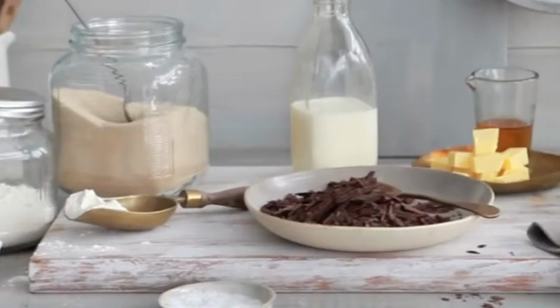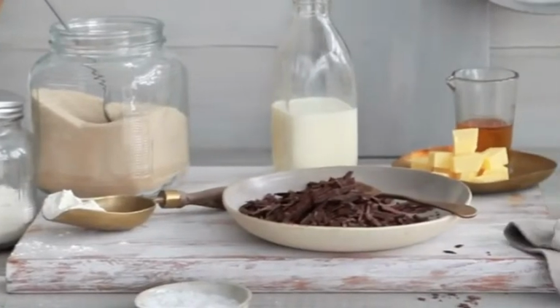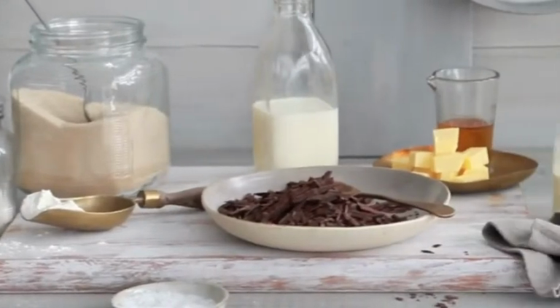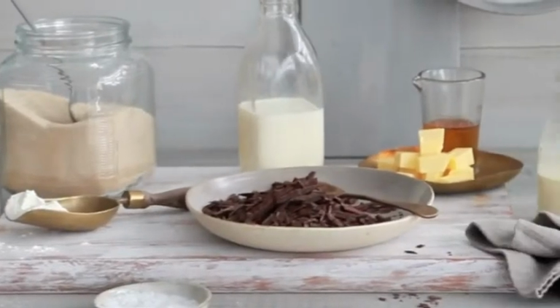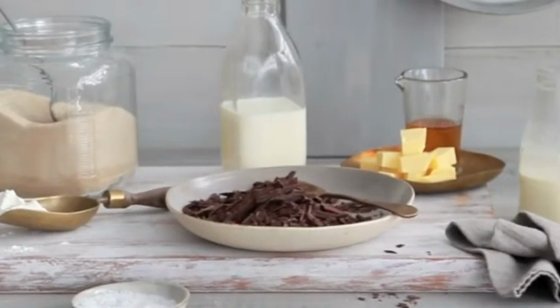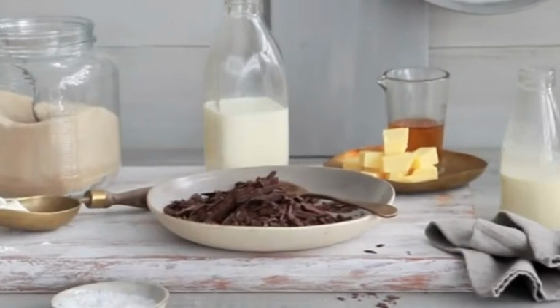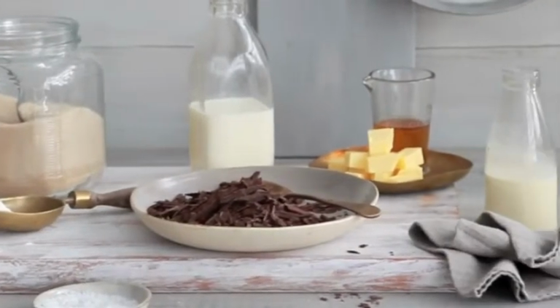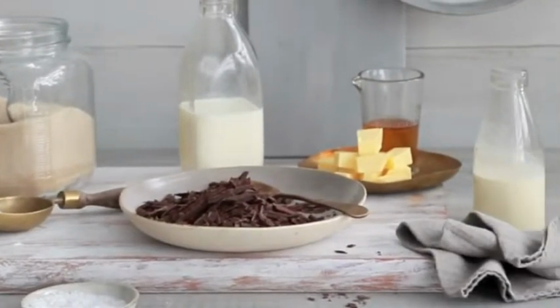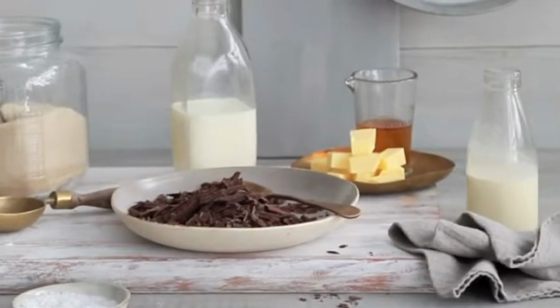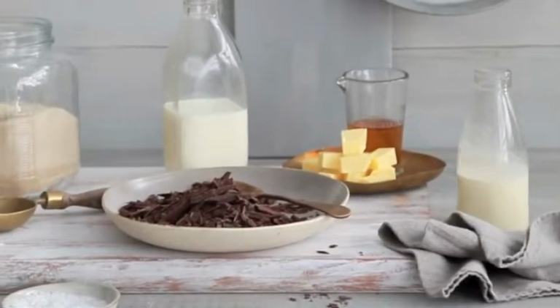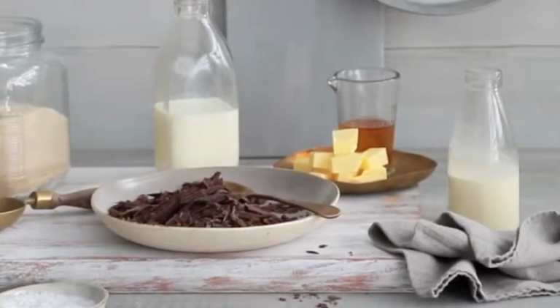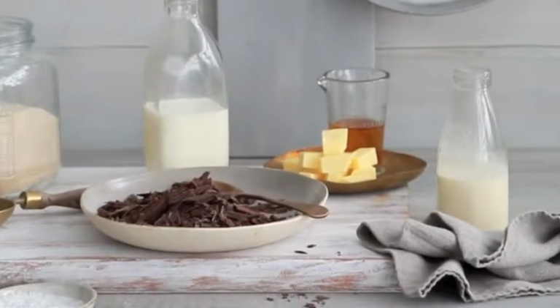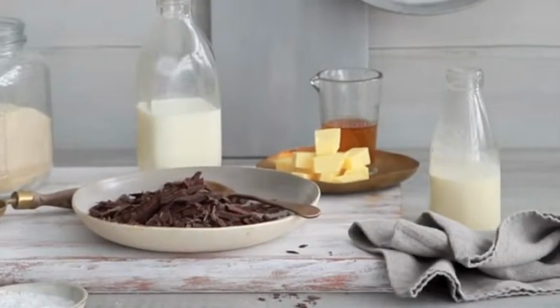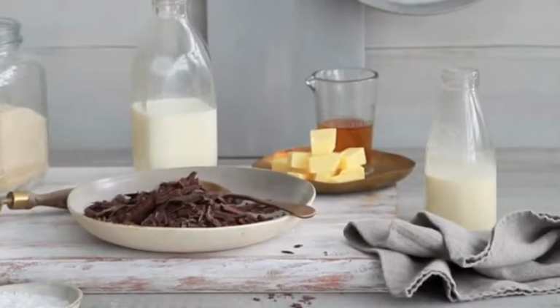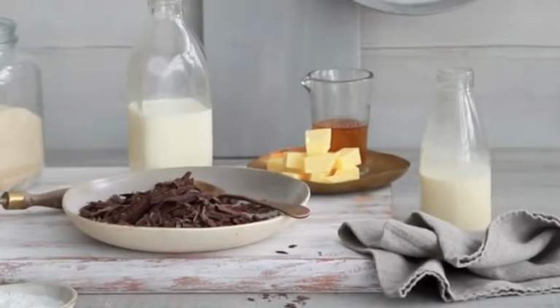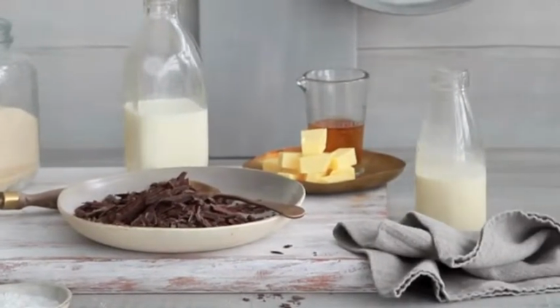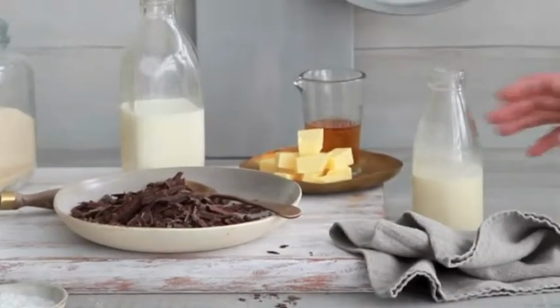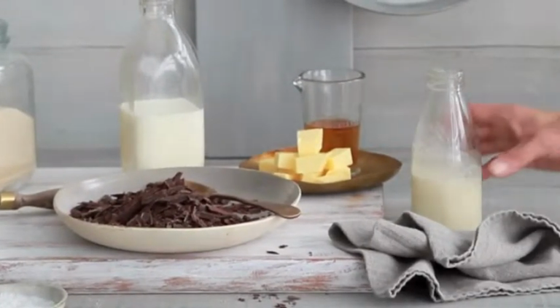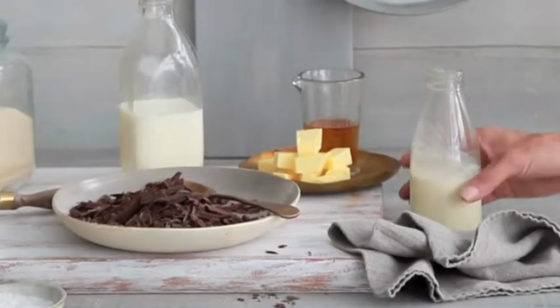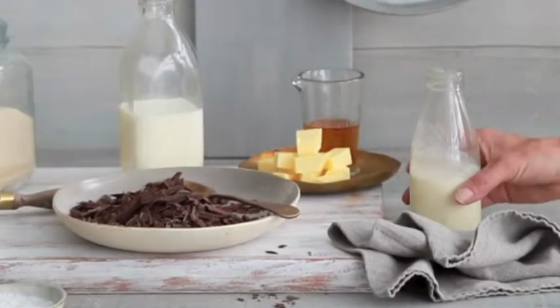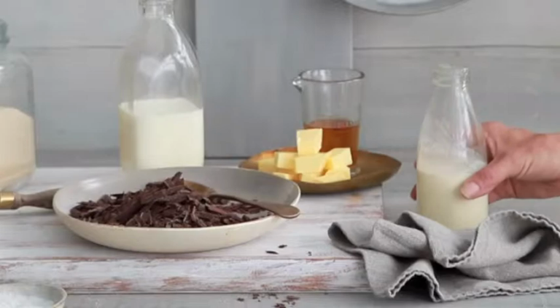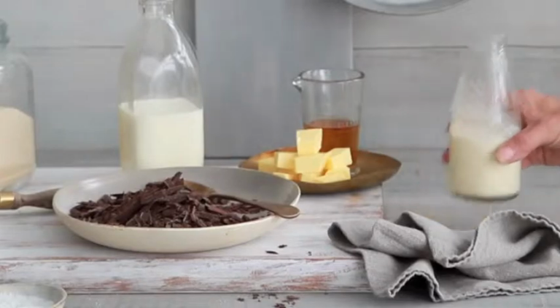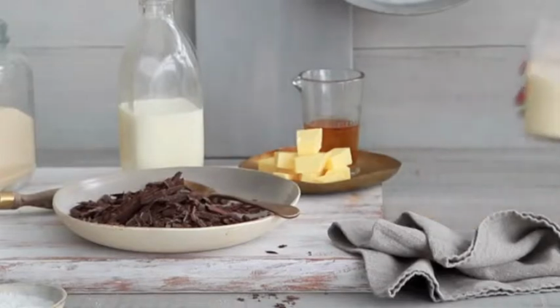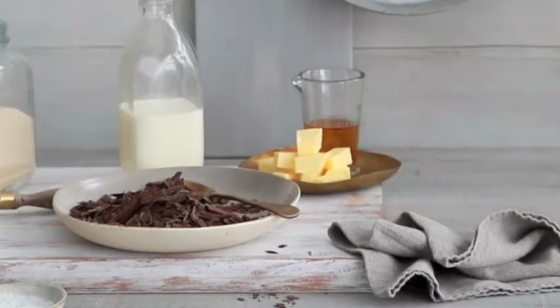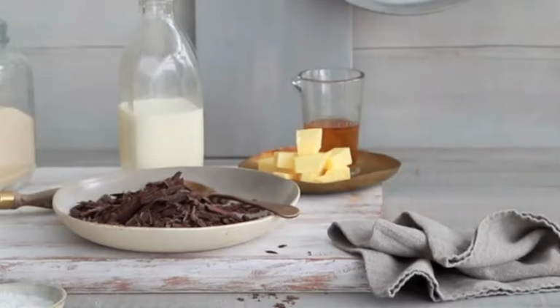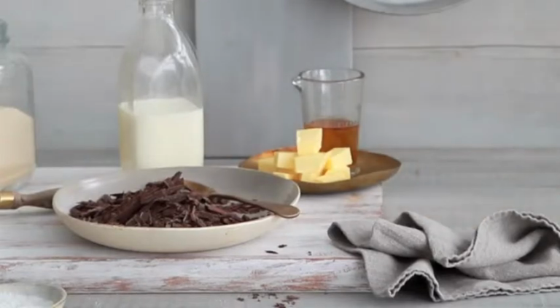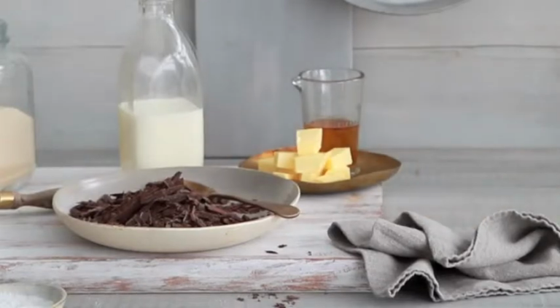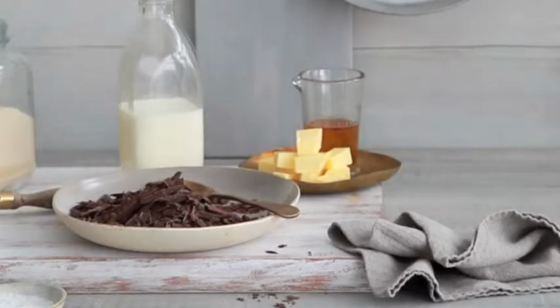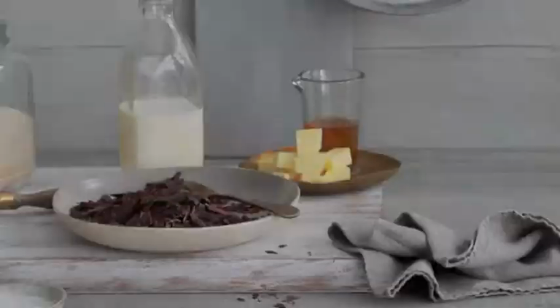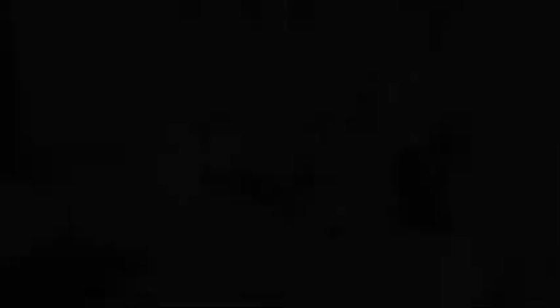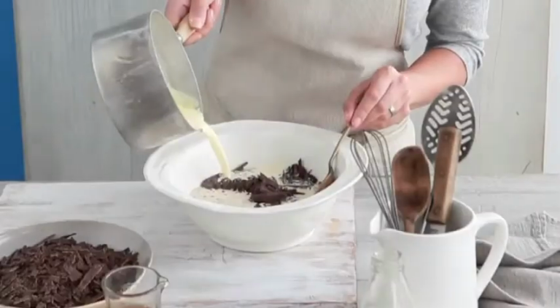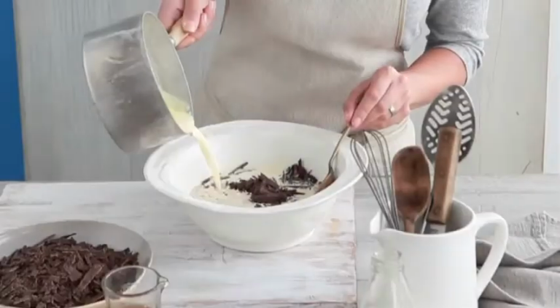Hi, I'm Emma Knowles, Food and Style Director at Gourmet Traveller. Today I'm going to show you how to make a chocolate caramel crepe cake.